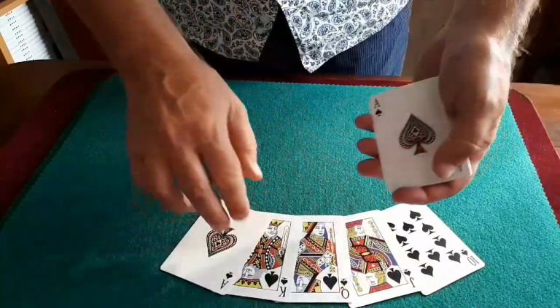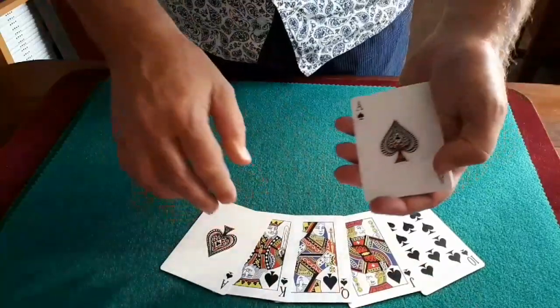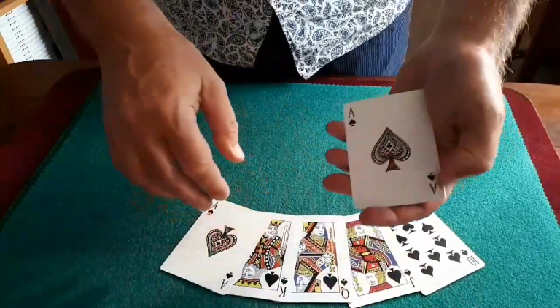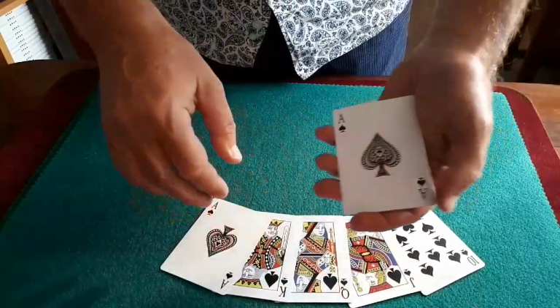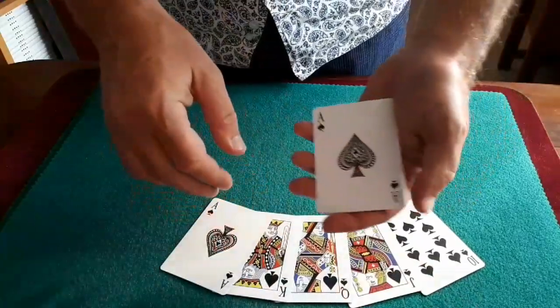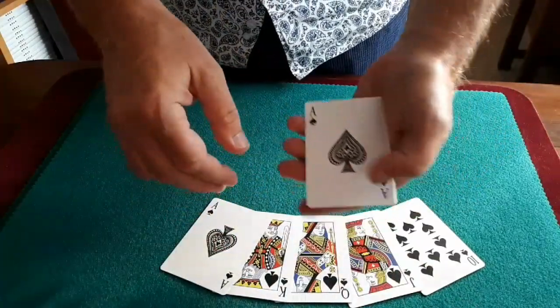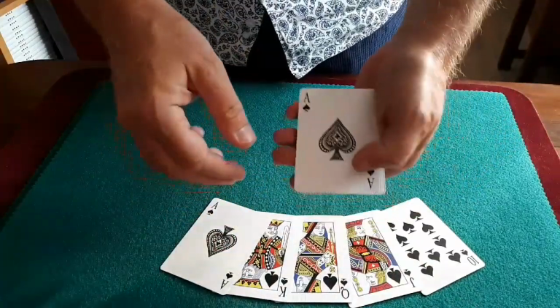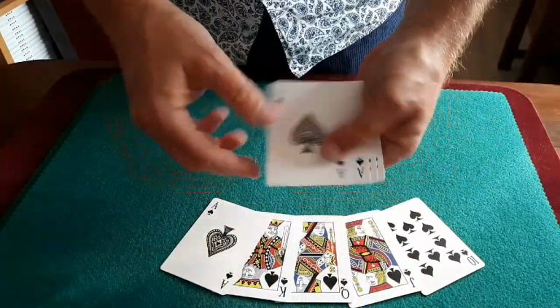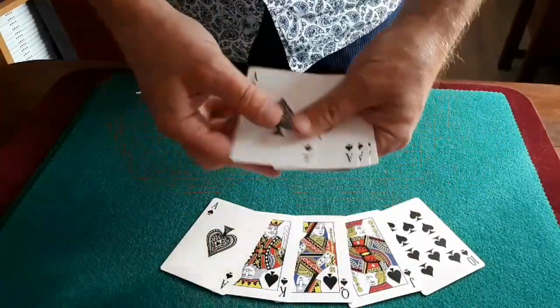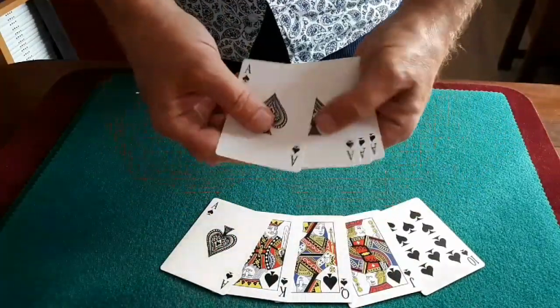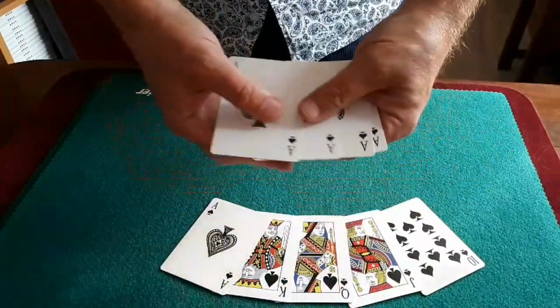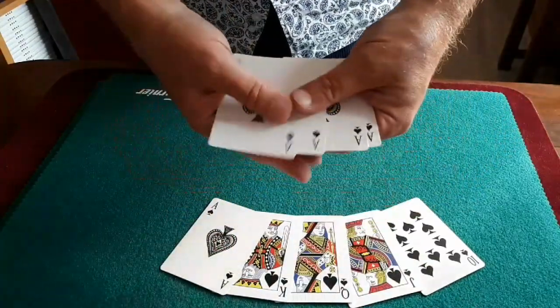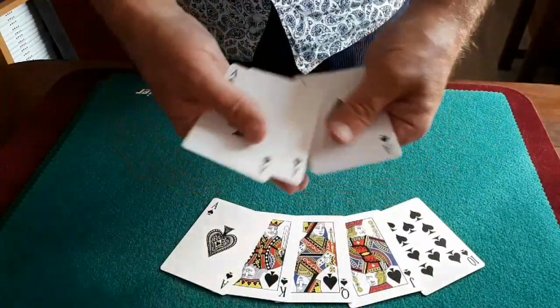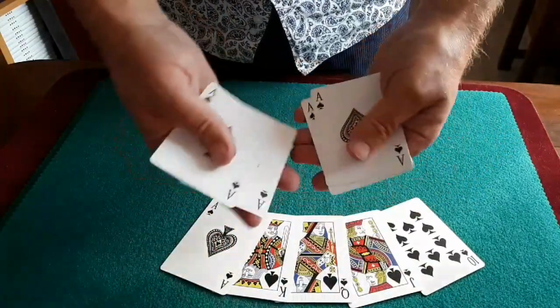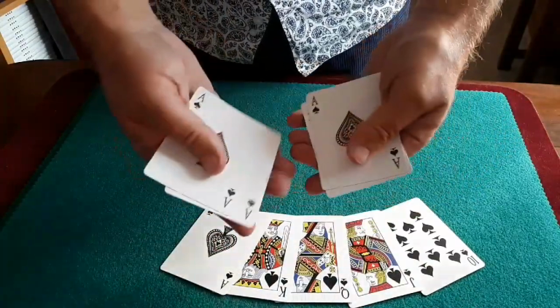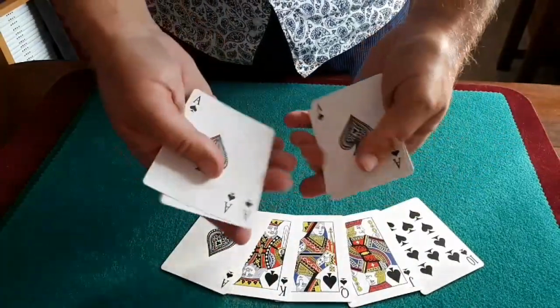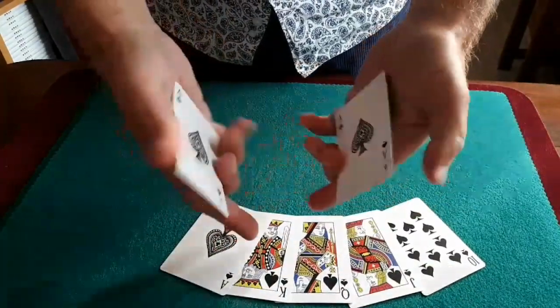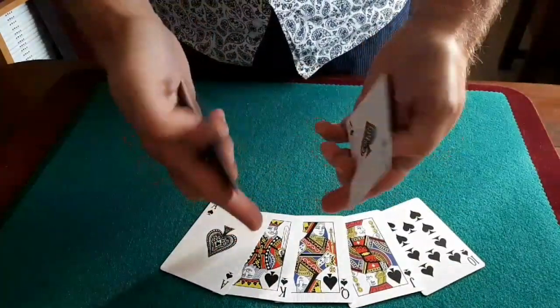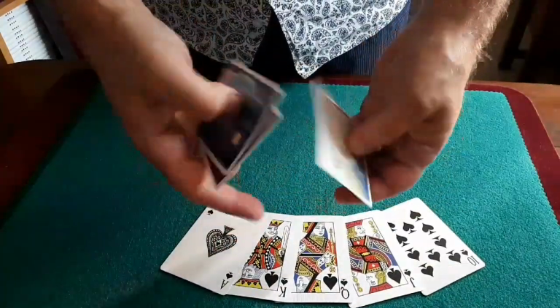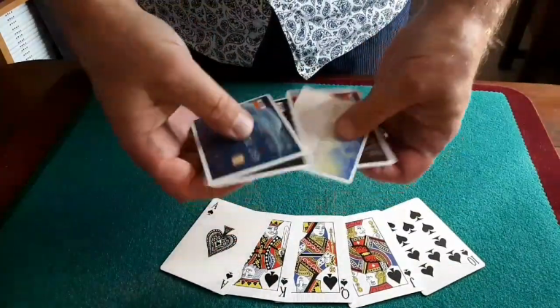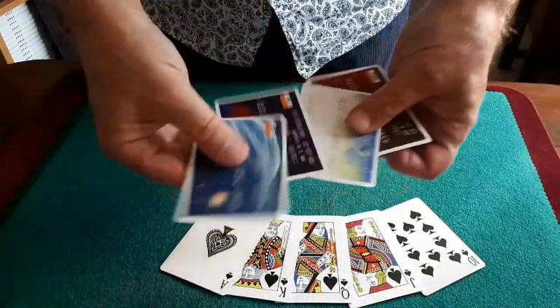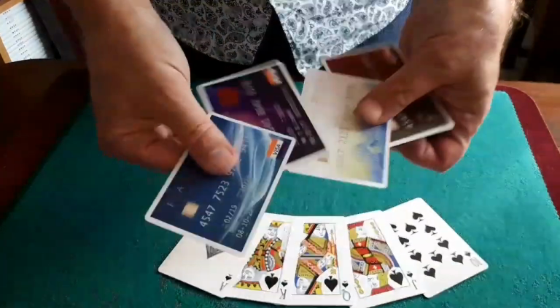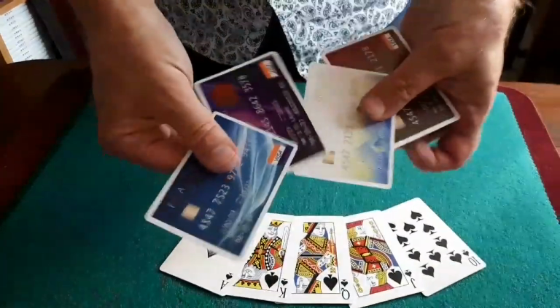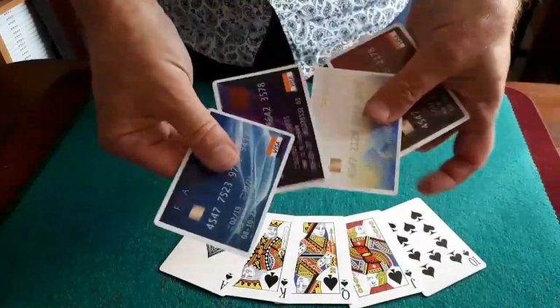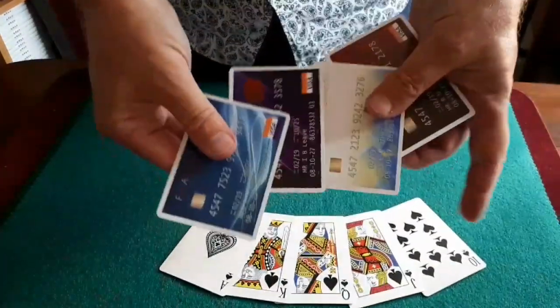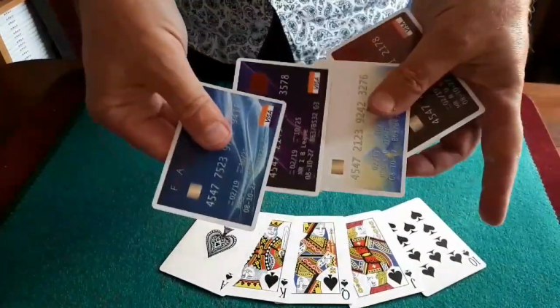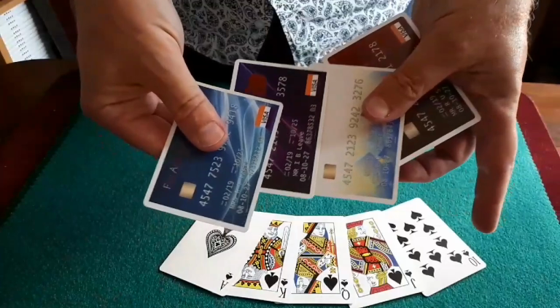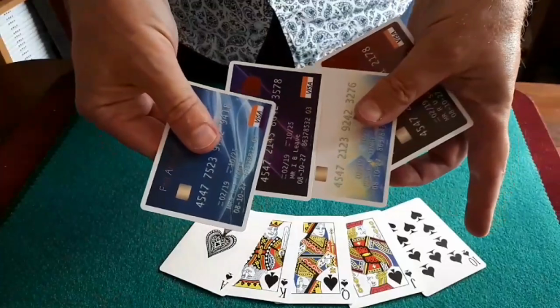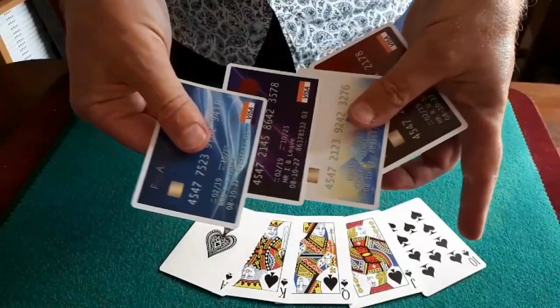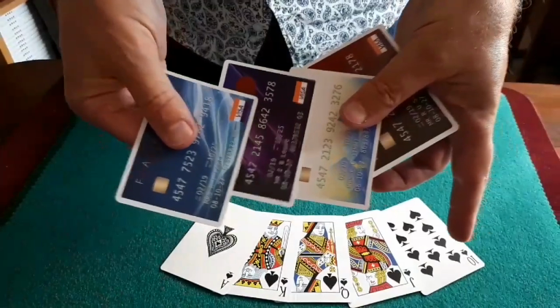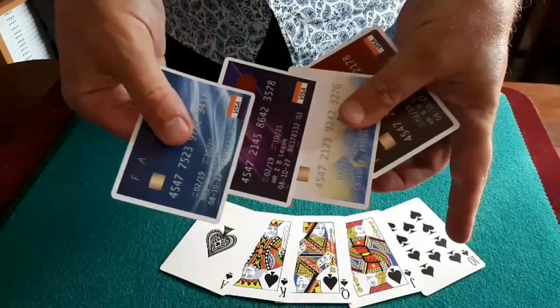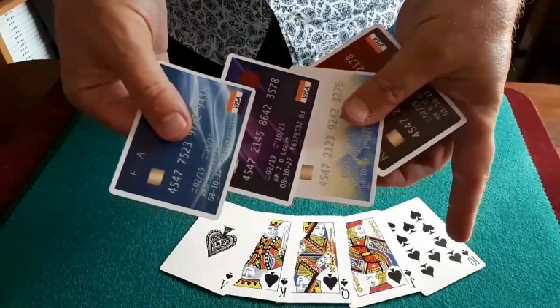But if you did that, you'd need an awful lot of money to pay off all your debts, which you can do with a credit card any time you want.